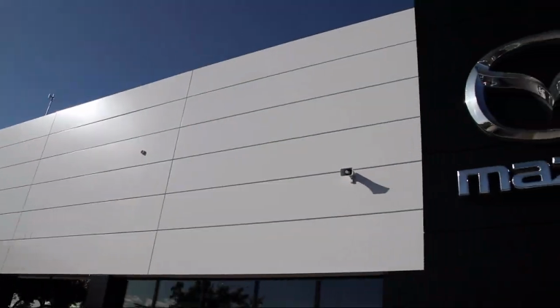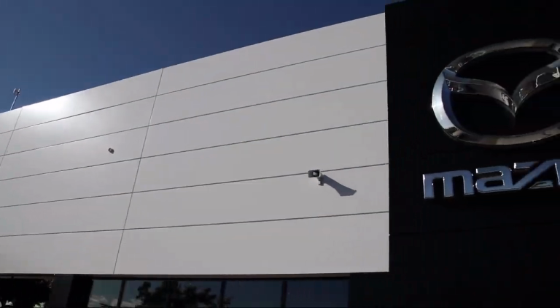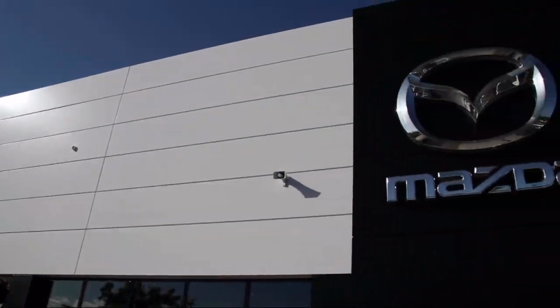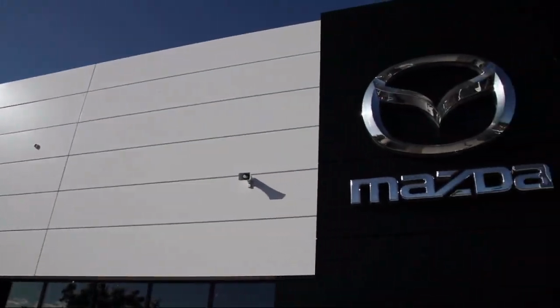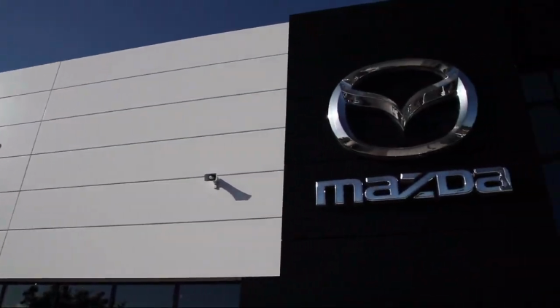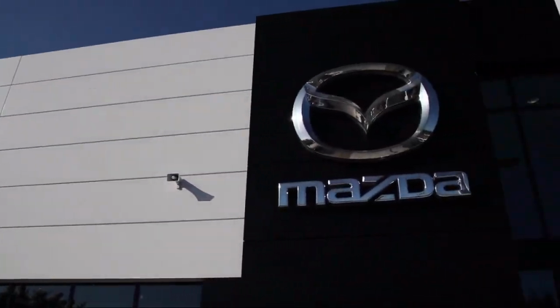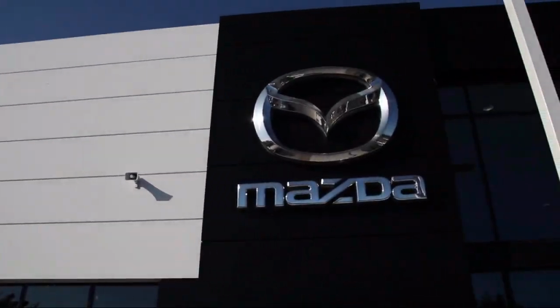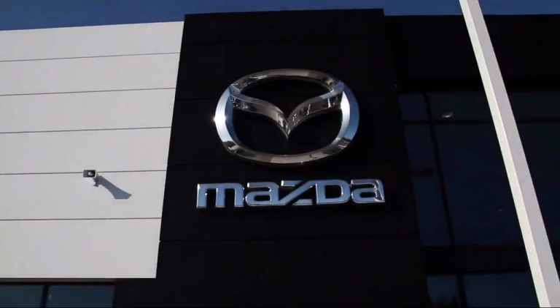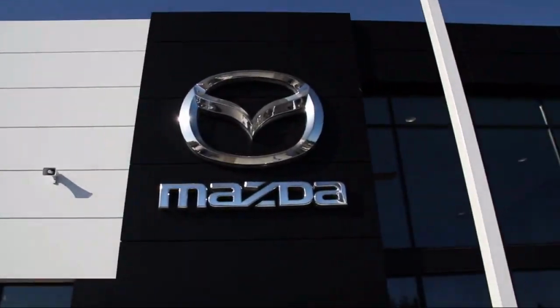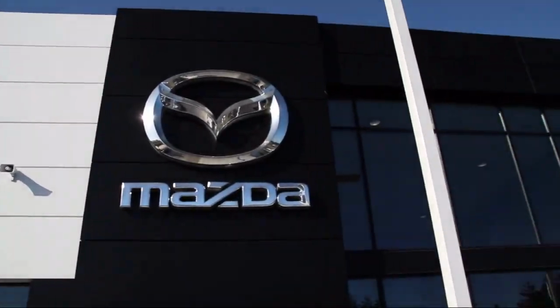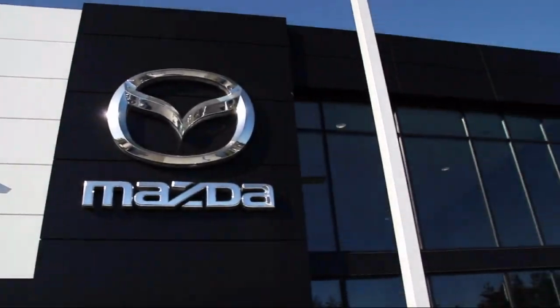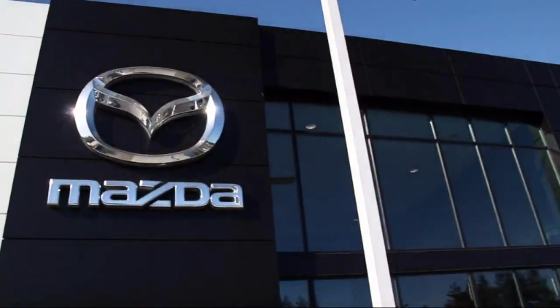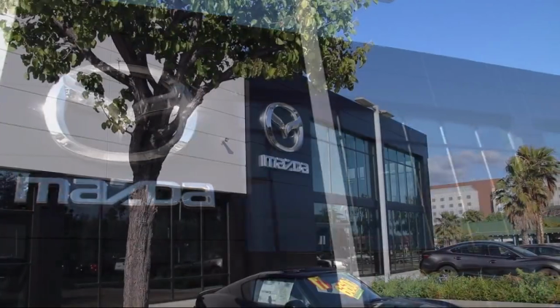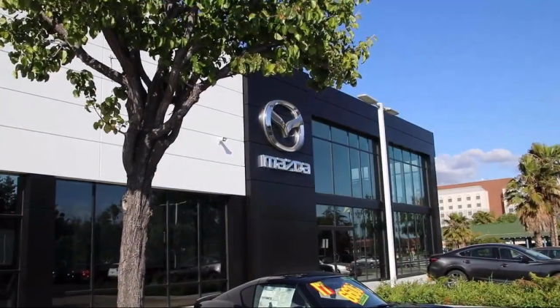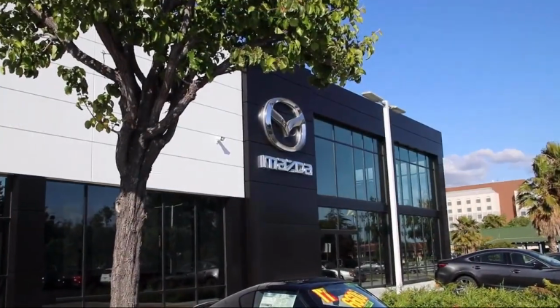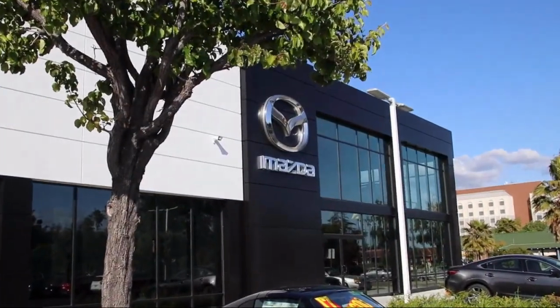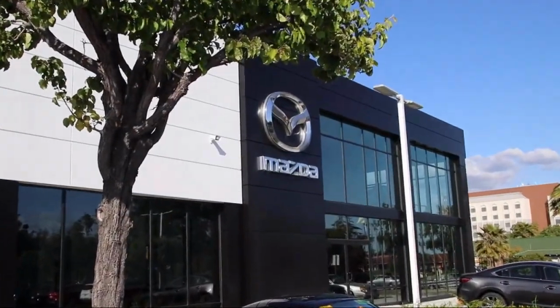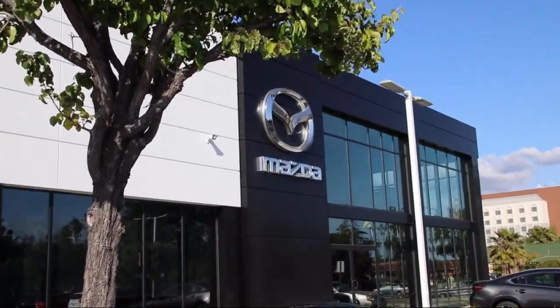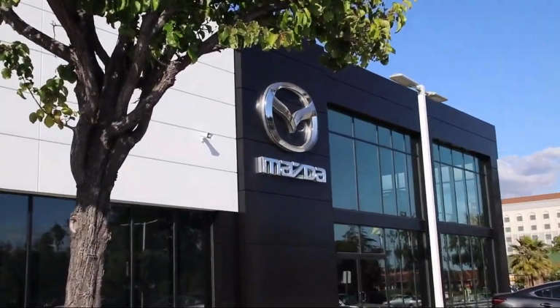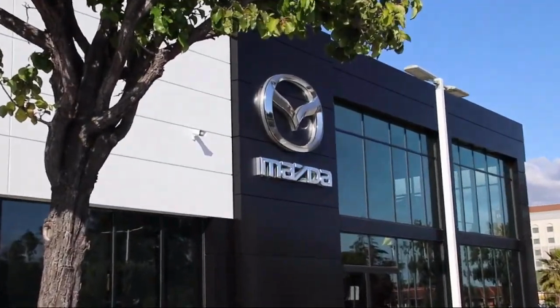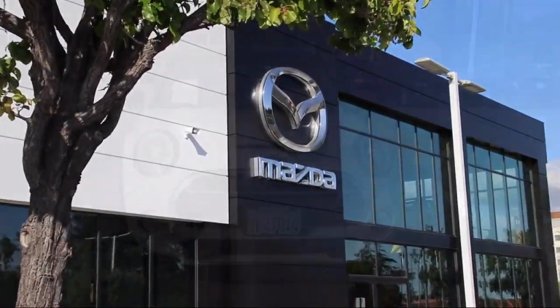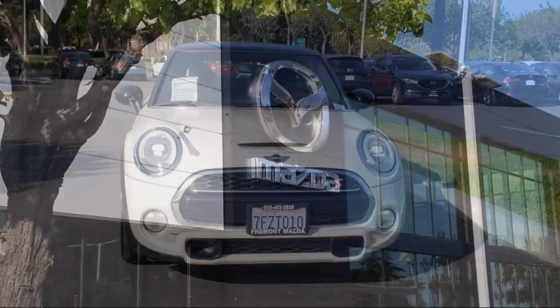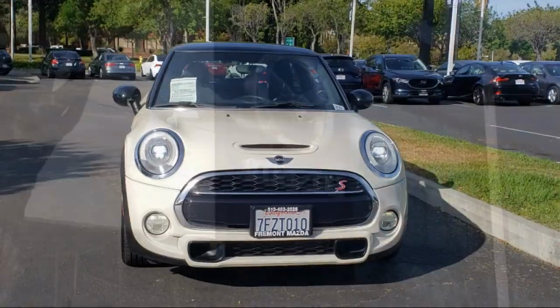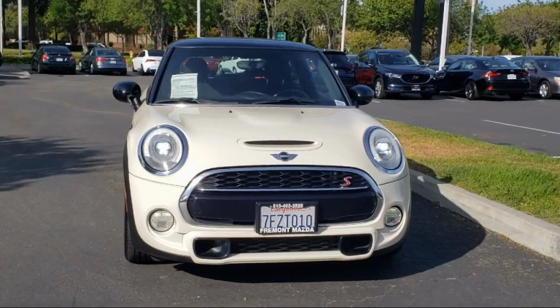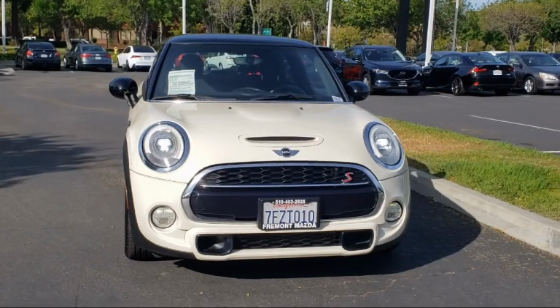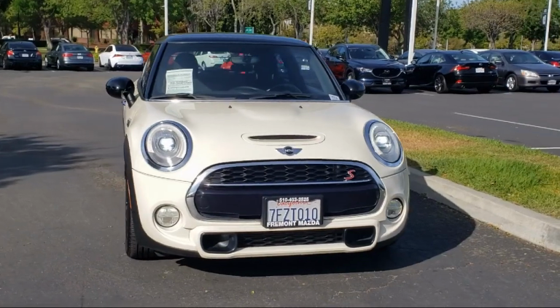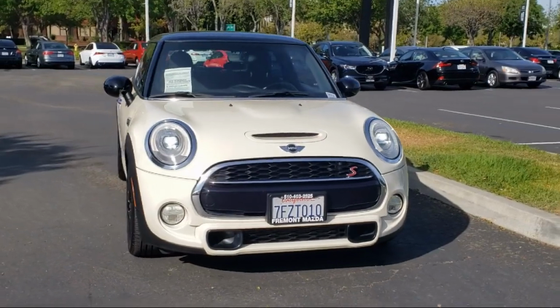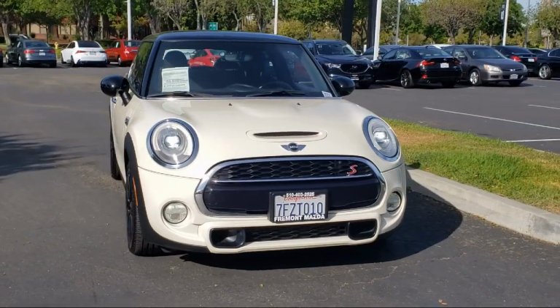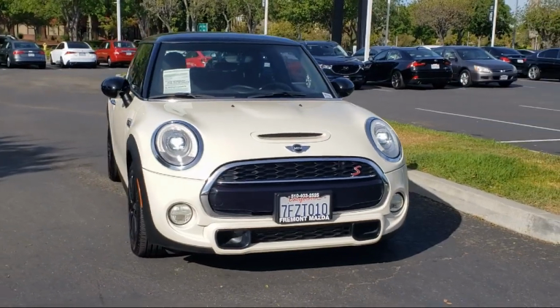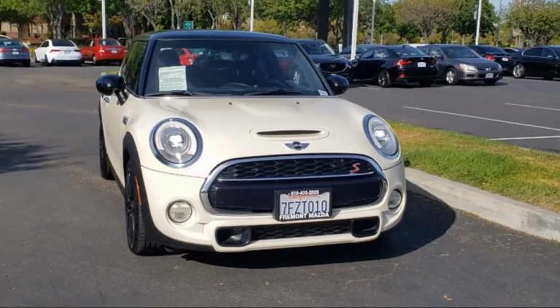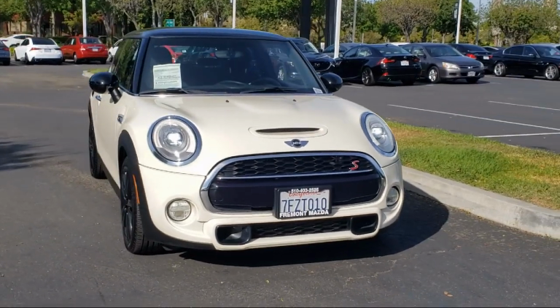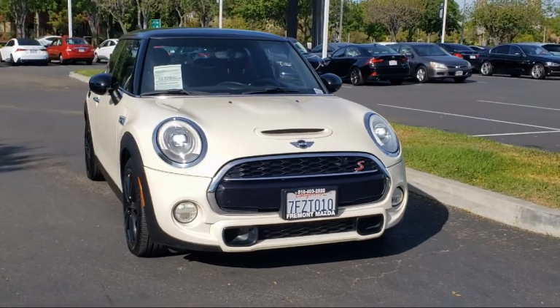Welcome to Fremont Mazda, your premier automotive dealer, and here's a look at another one of our great vehicles from our inventory.